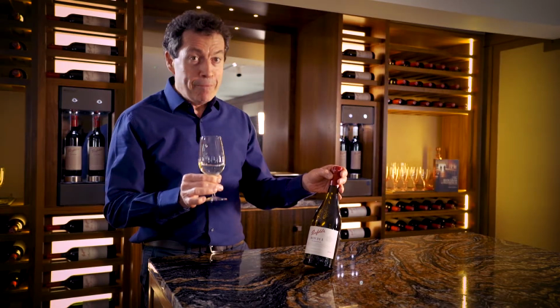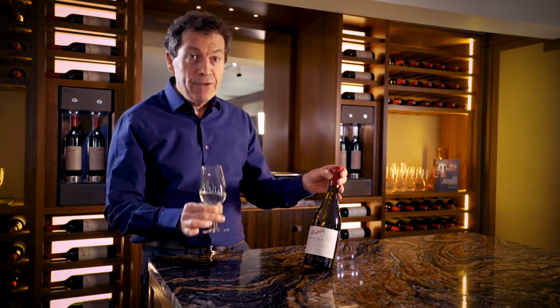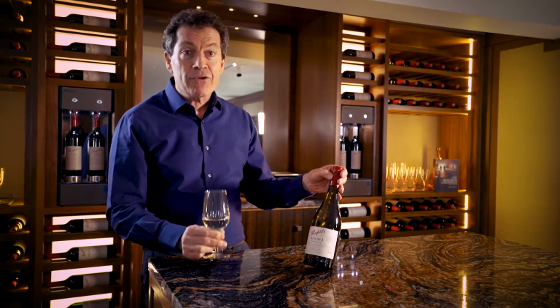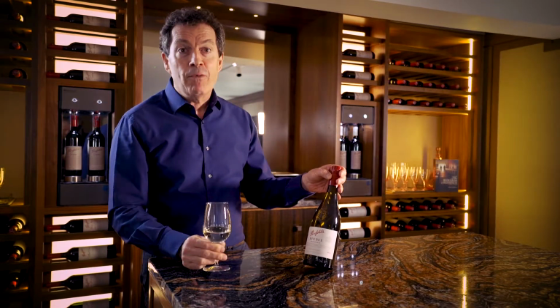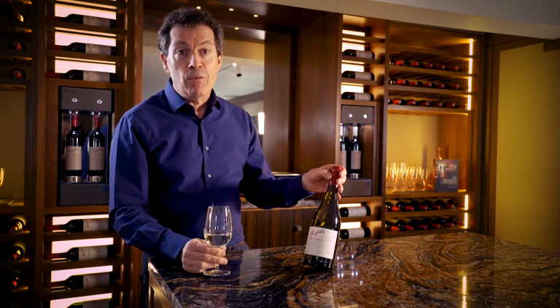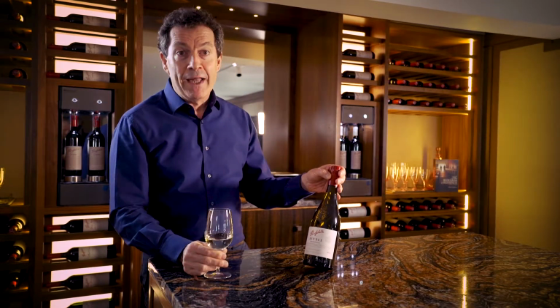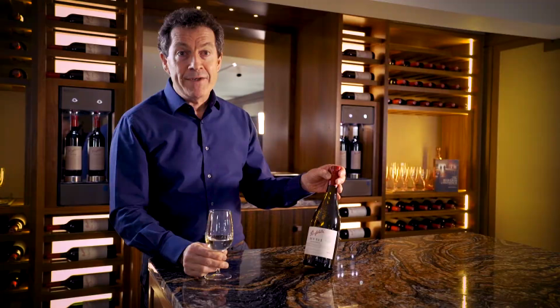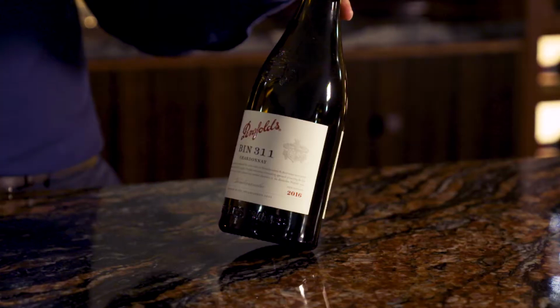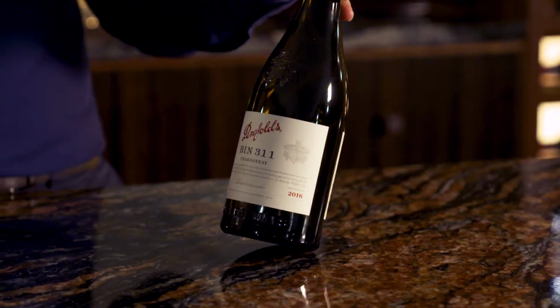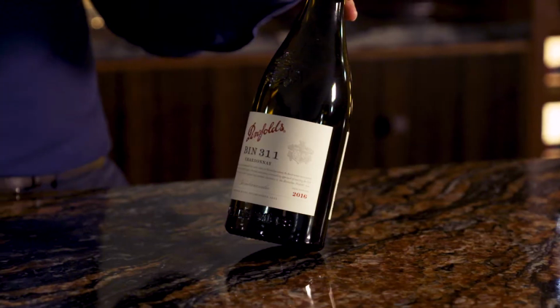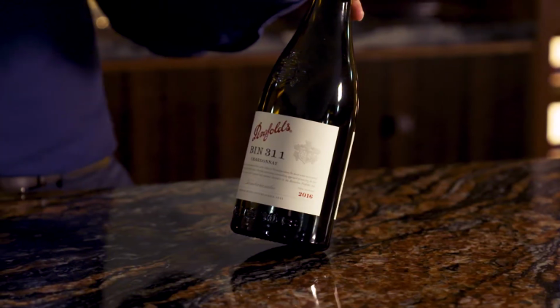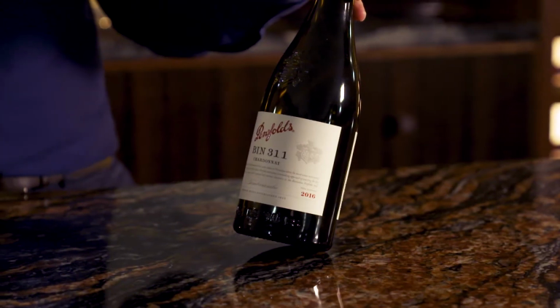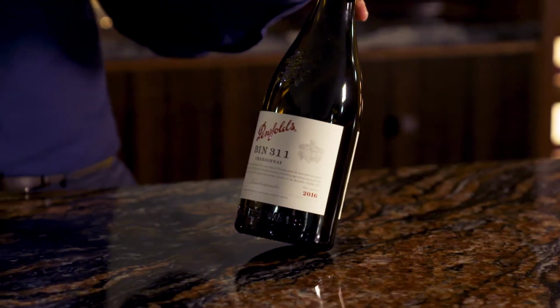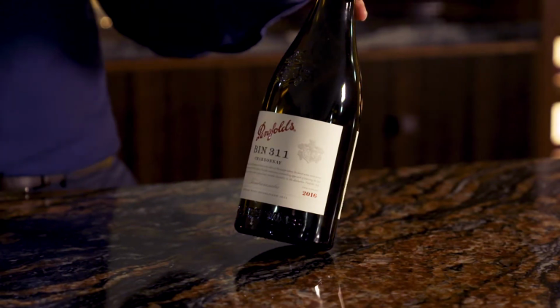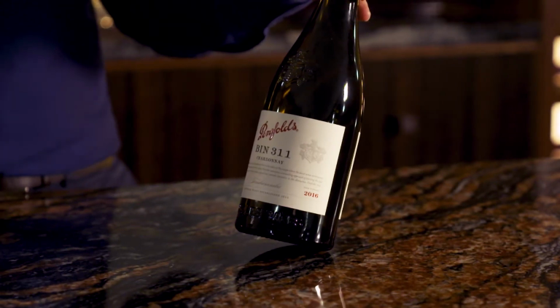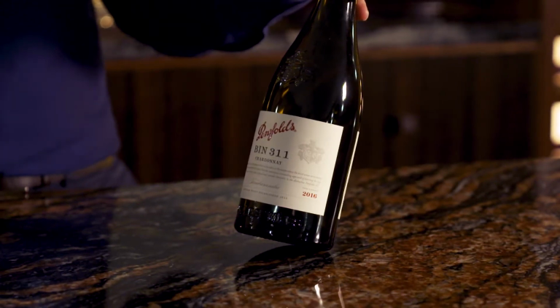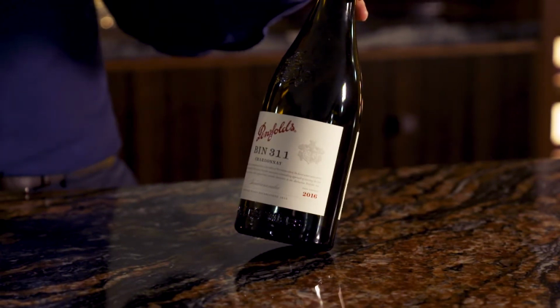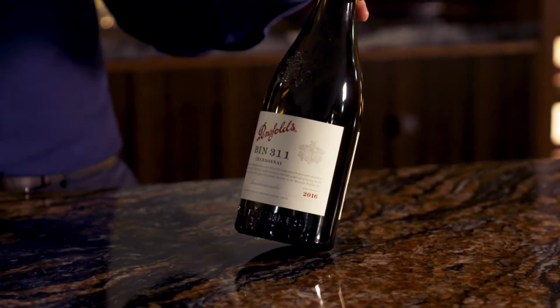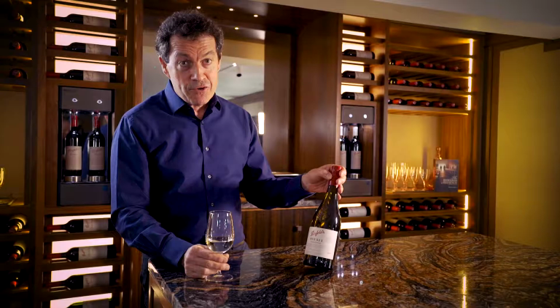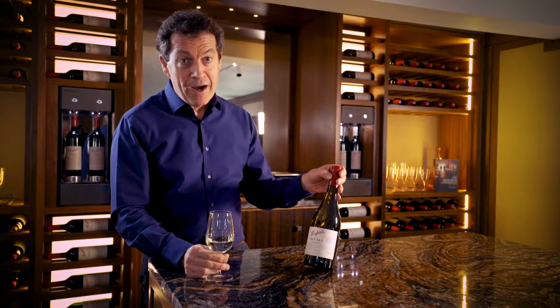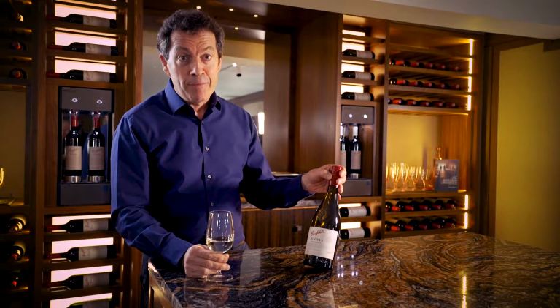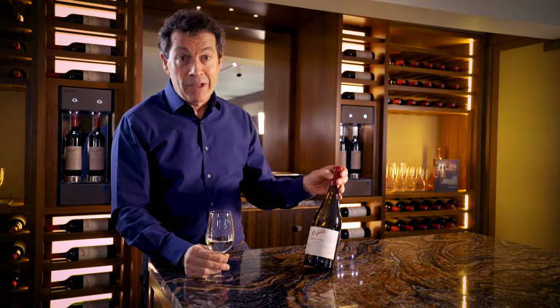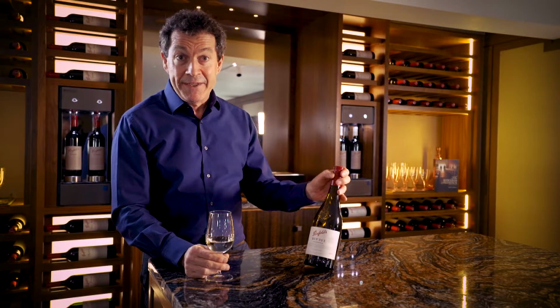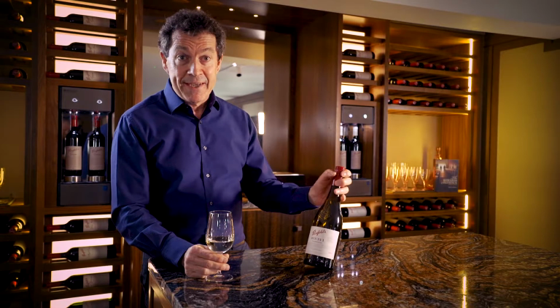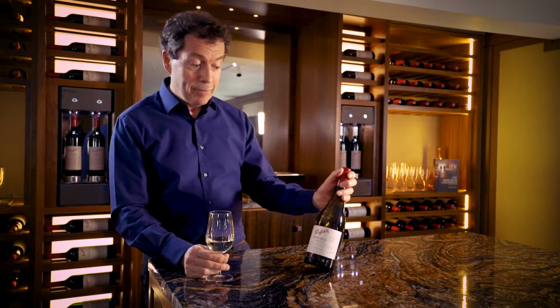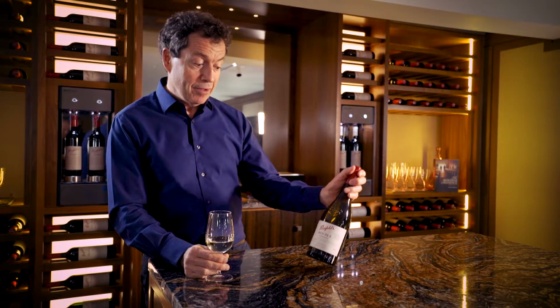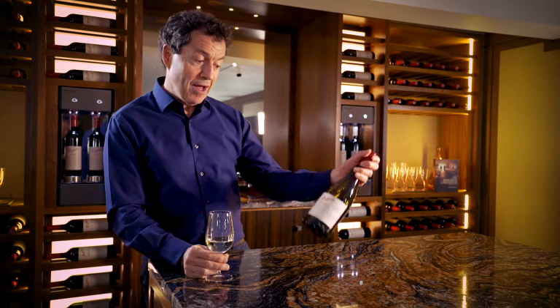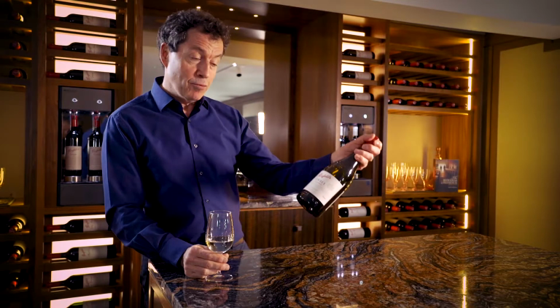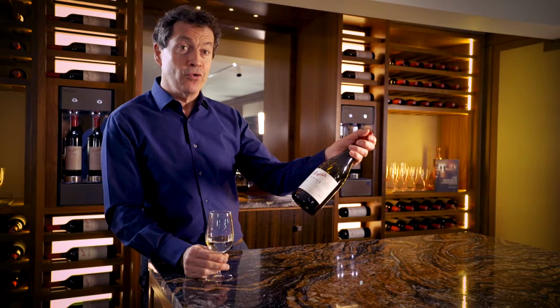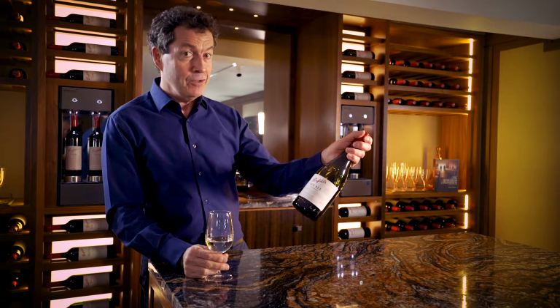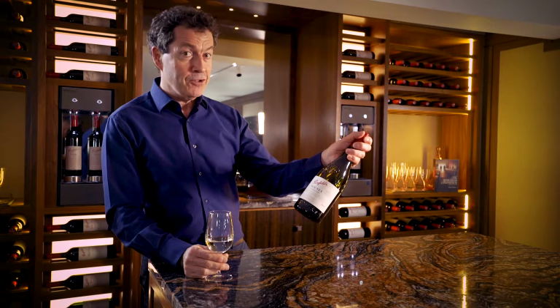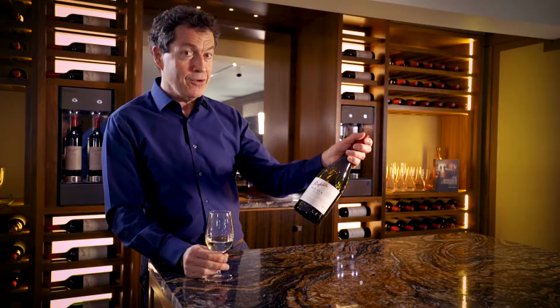The BIN 311 Tumbarumba Chardonnay — please try, please sample, I'm sure you'll enjoy.